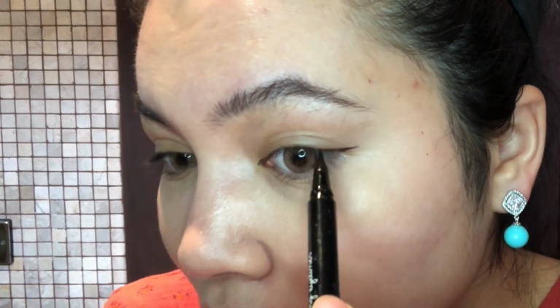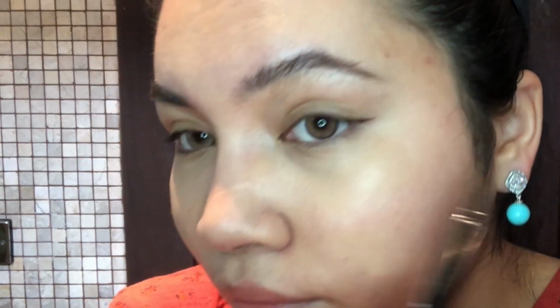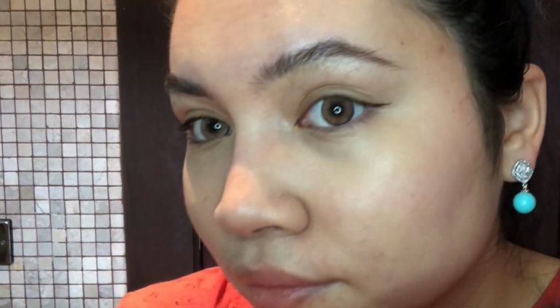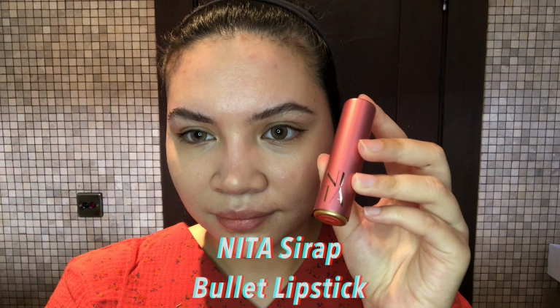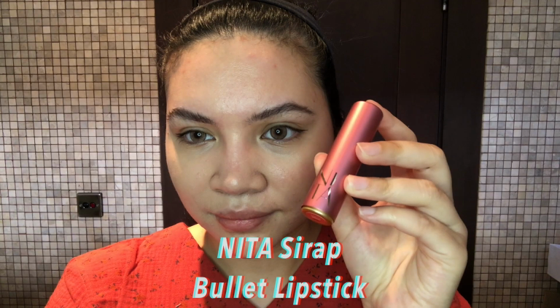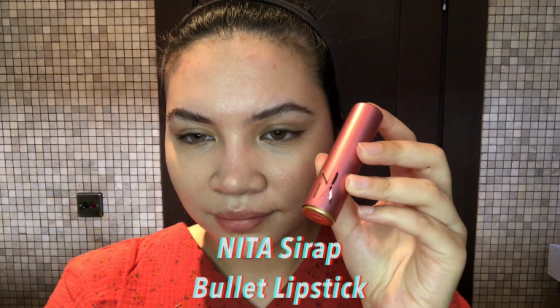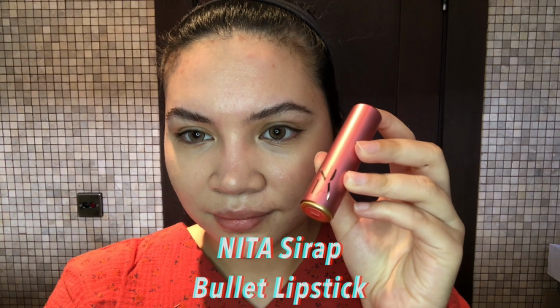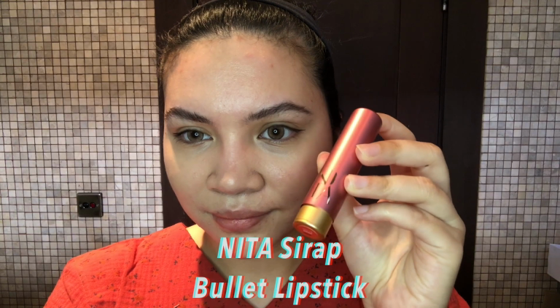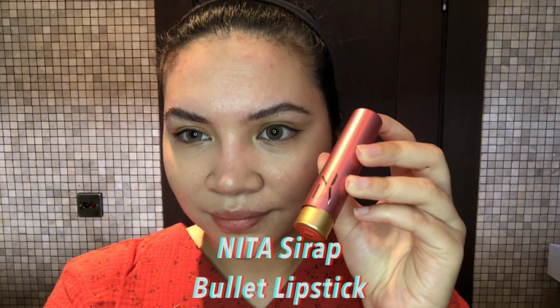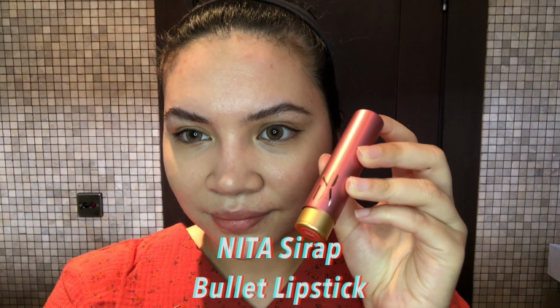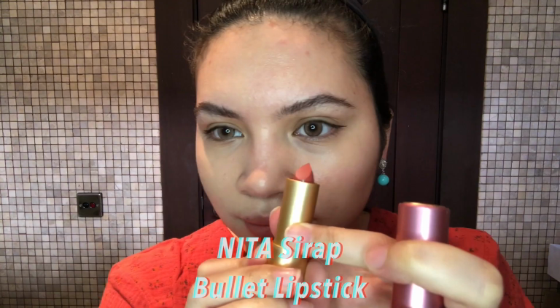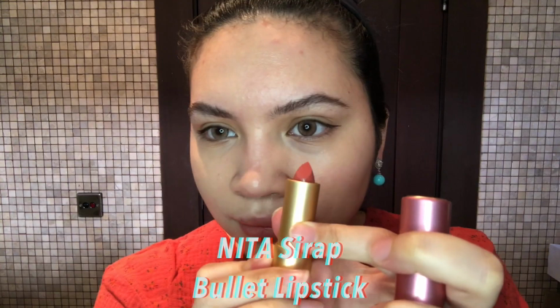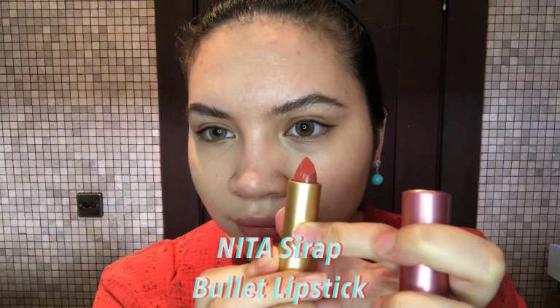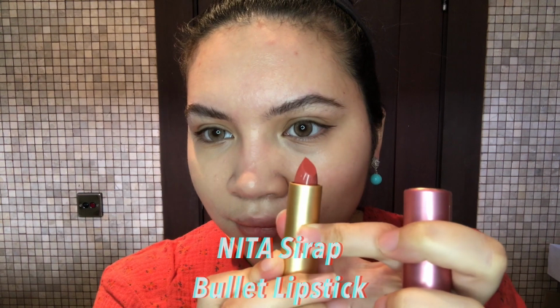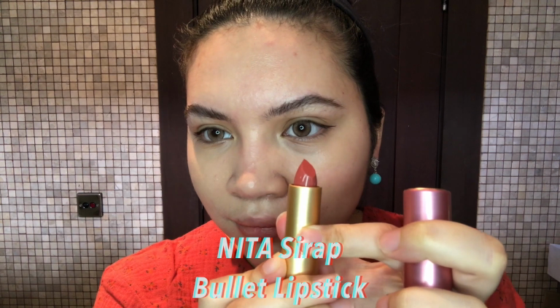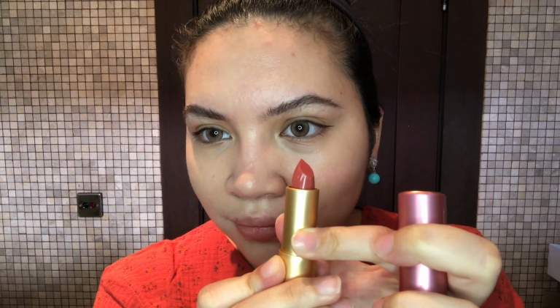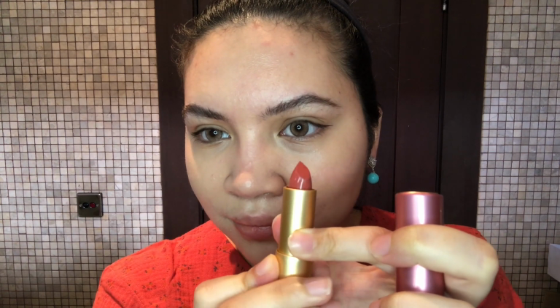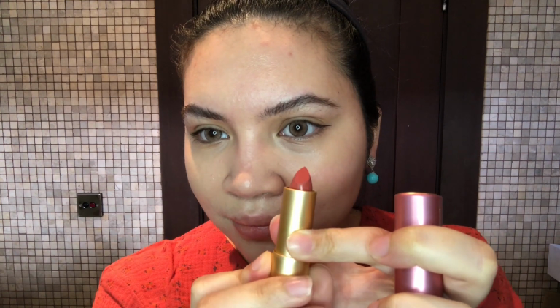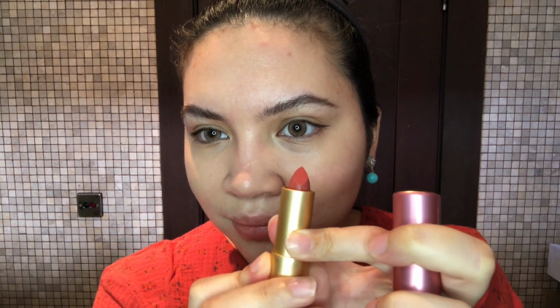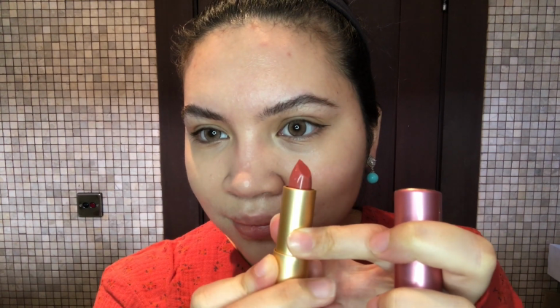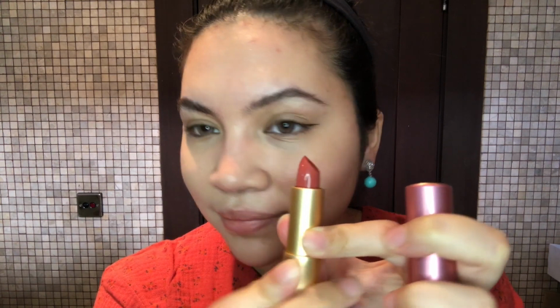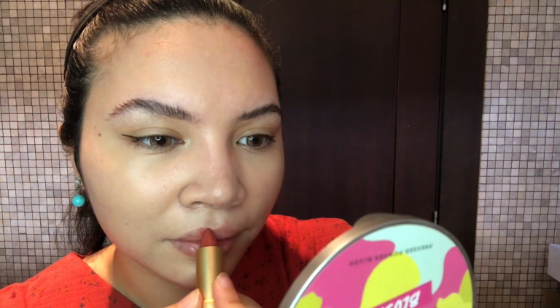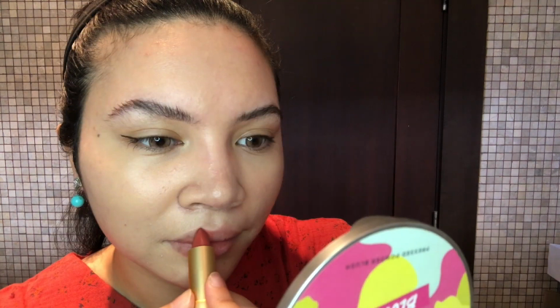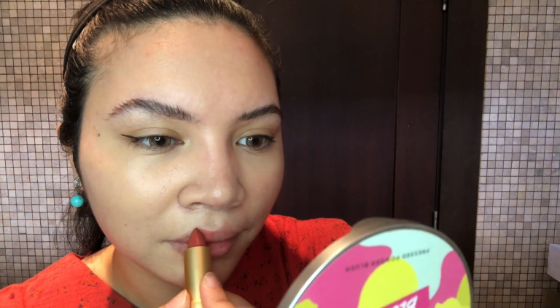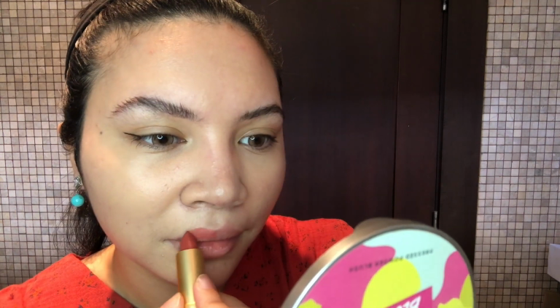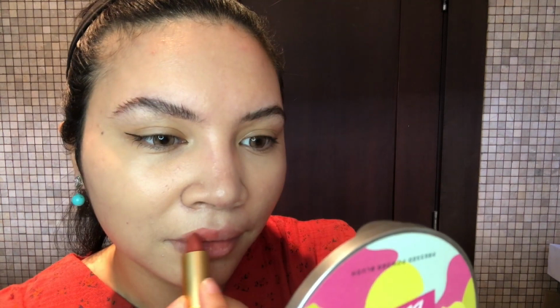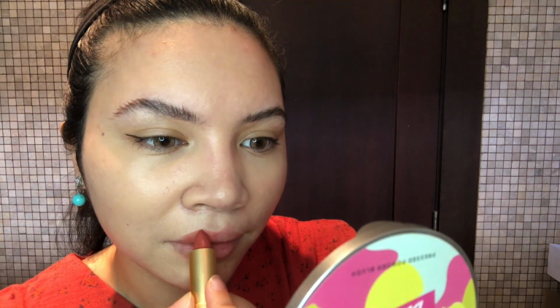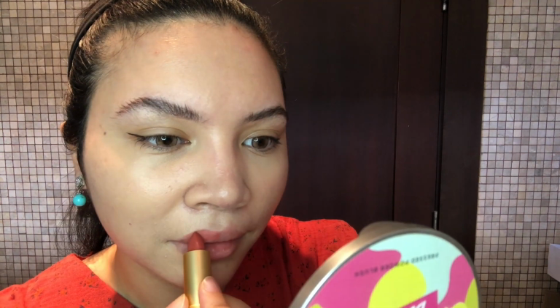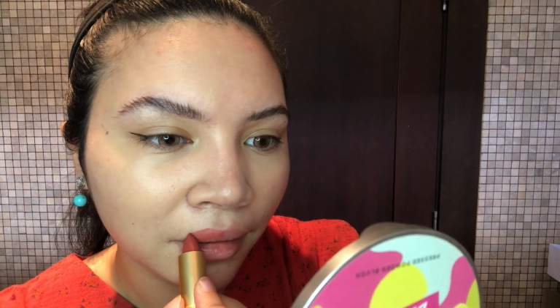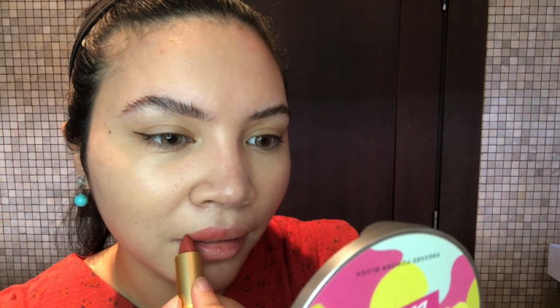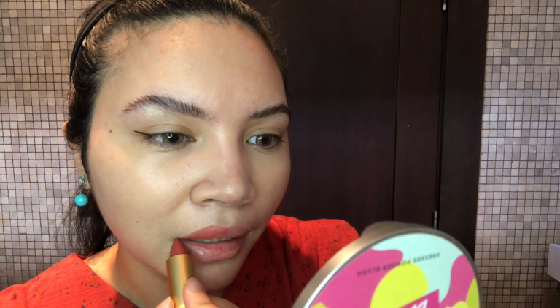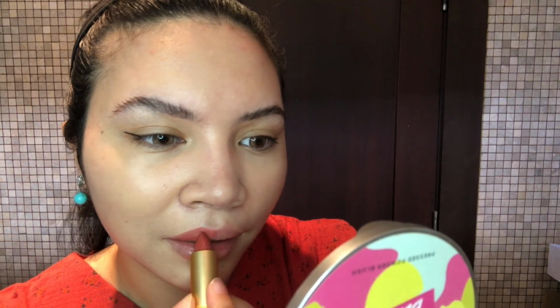So my choice of lipstick of the day is the Sirap Bullet Lipstick. Sirap will just make your face glow up.